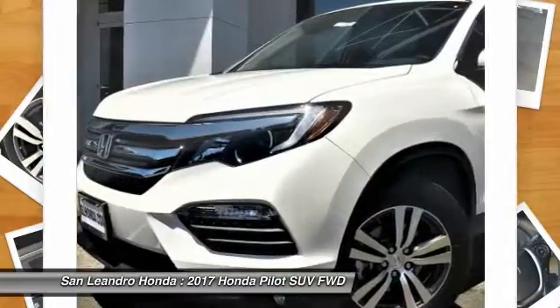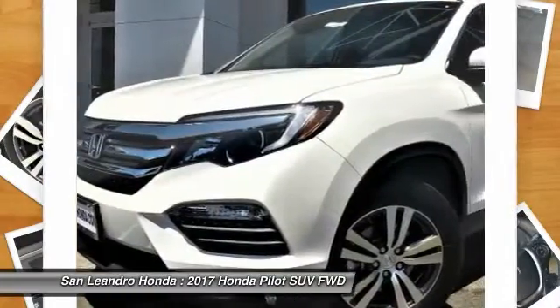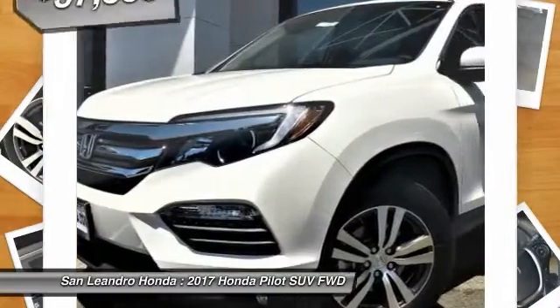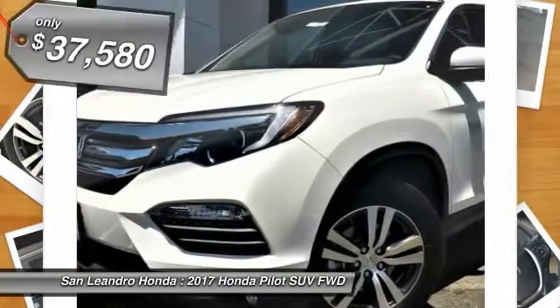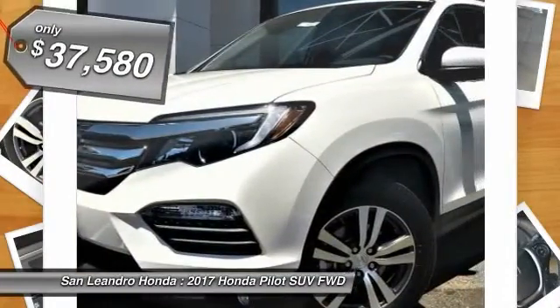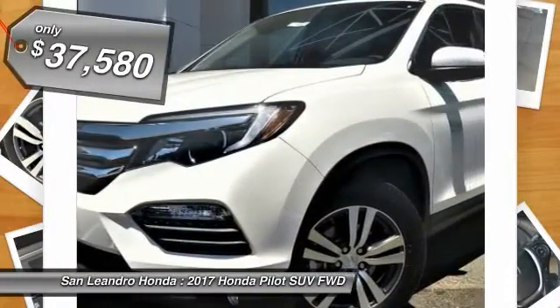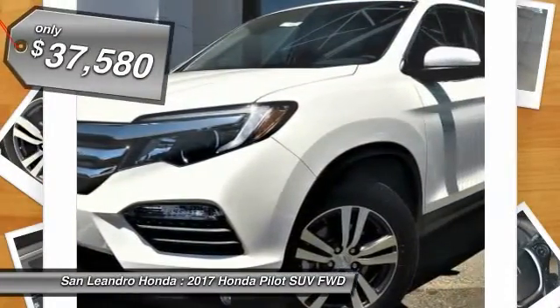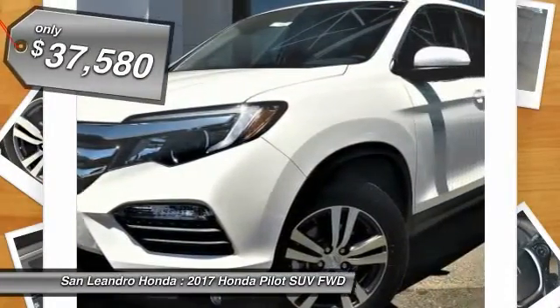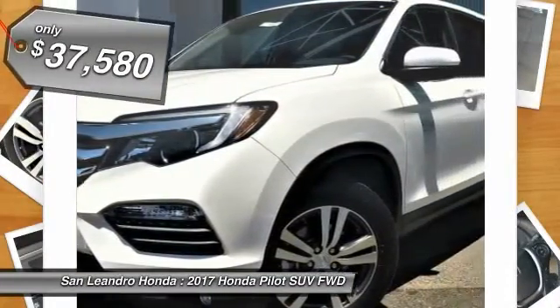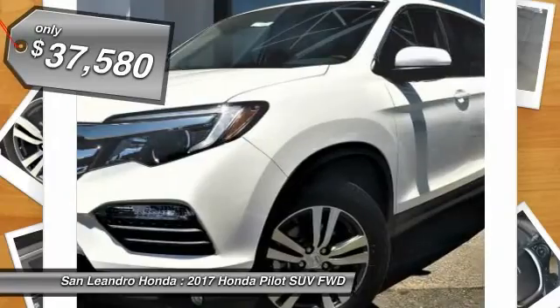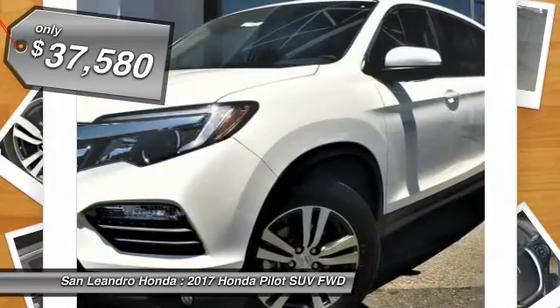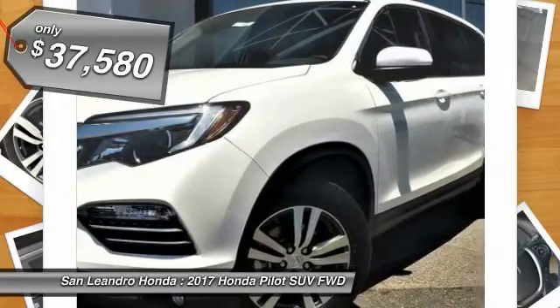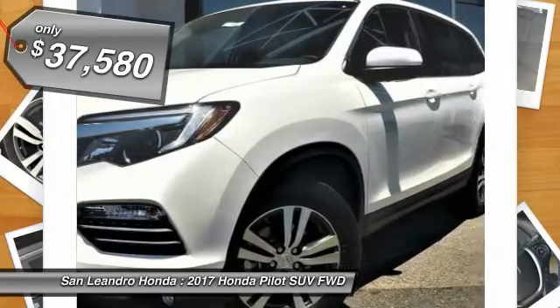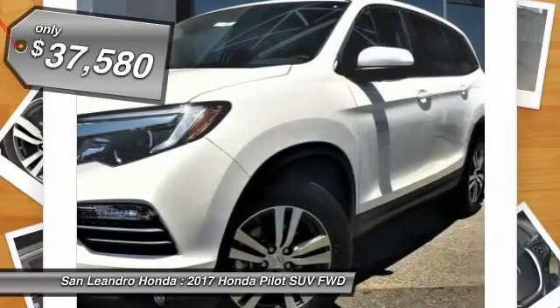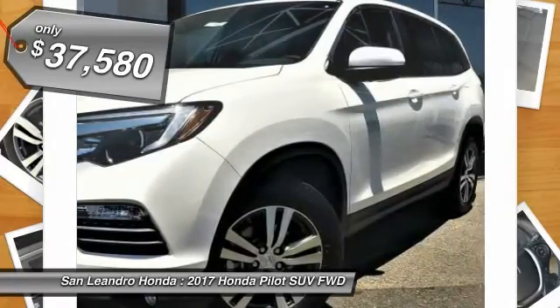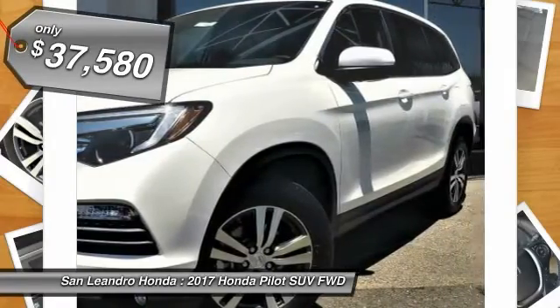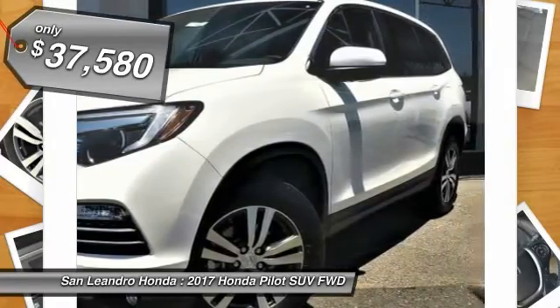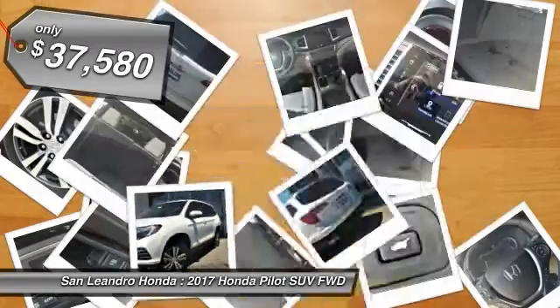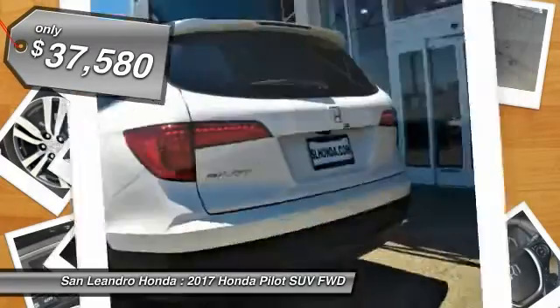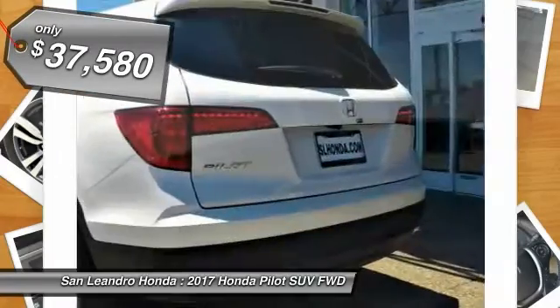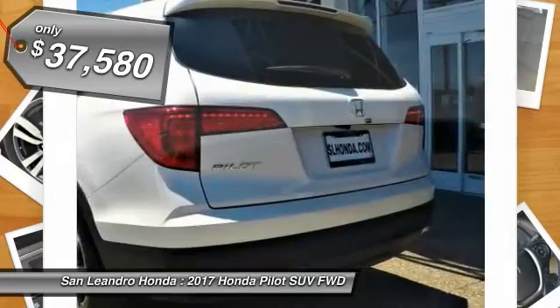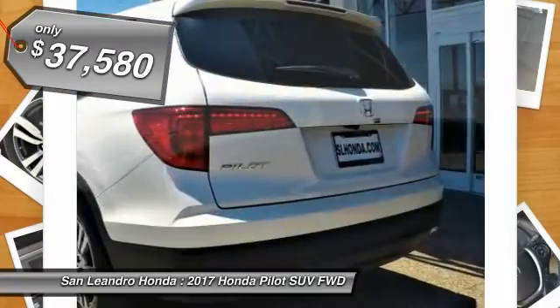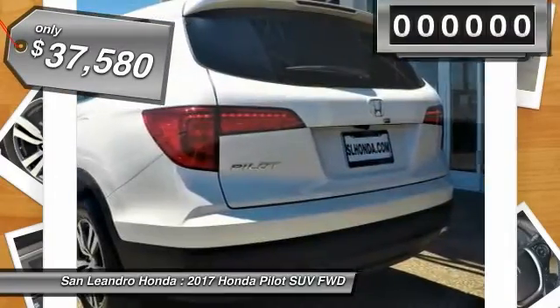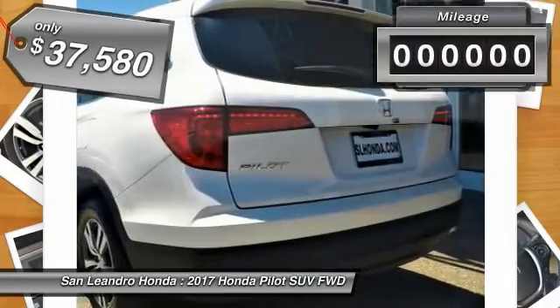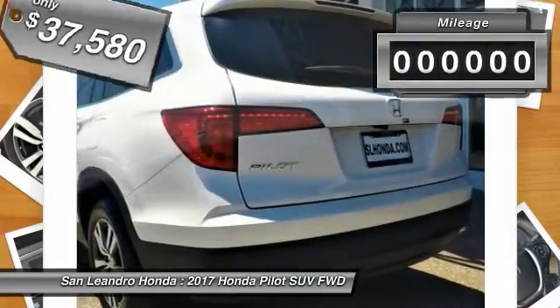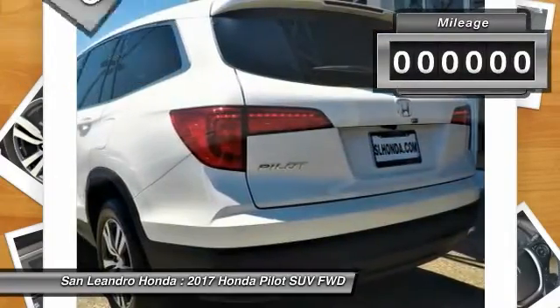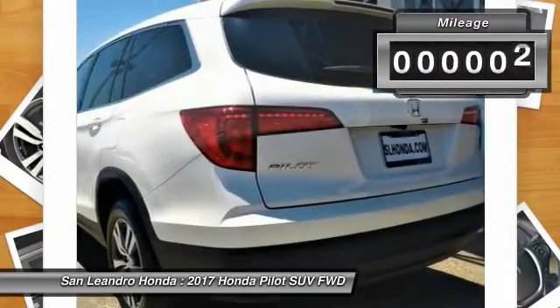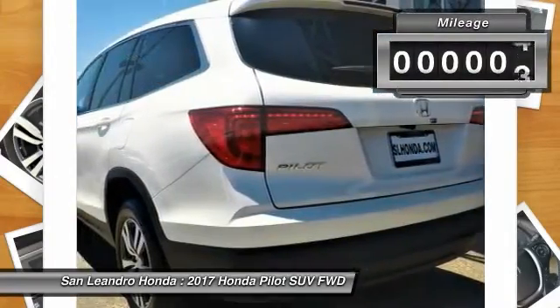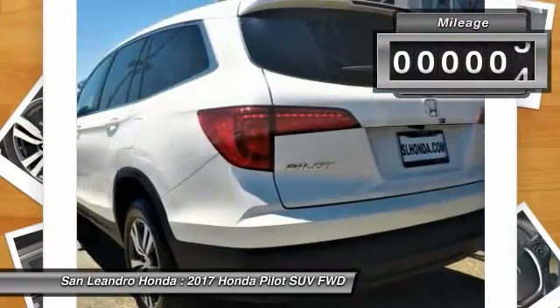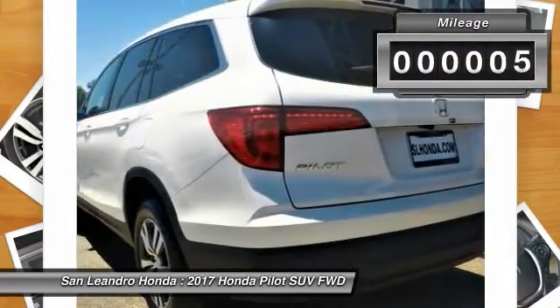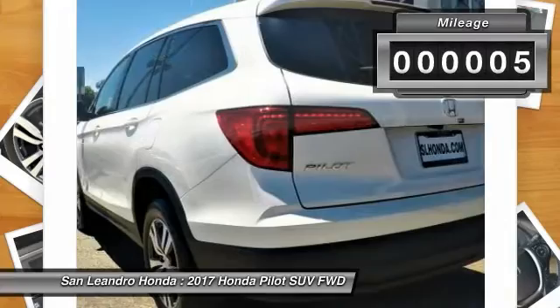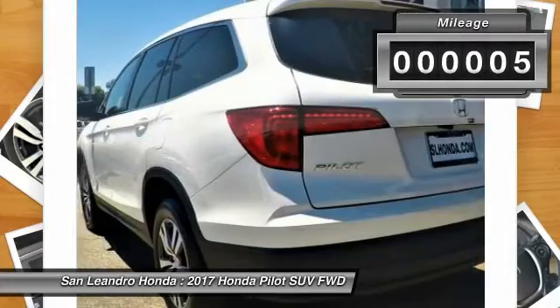Call stock No. 41036, Honda product VIN No. 5FNYF5H50HBO45502.